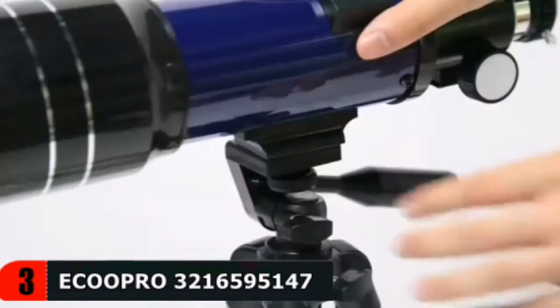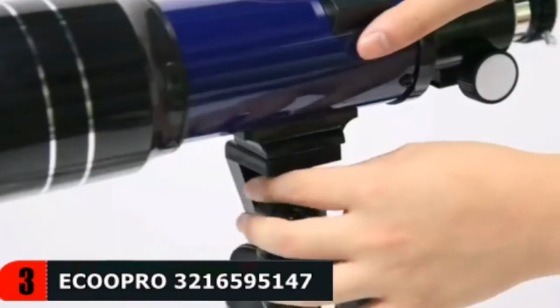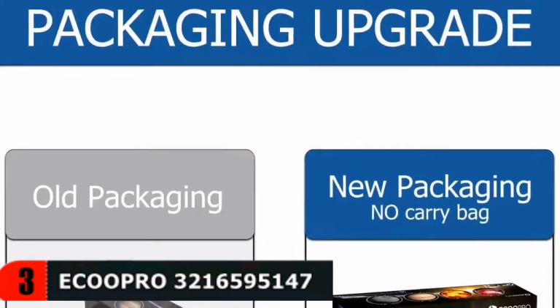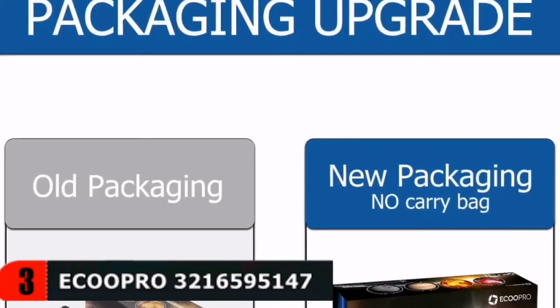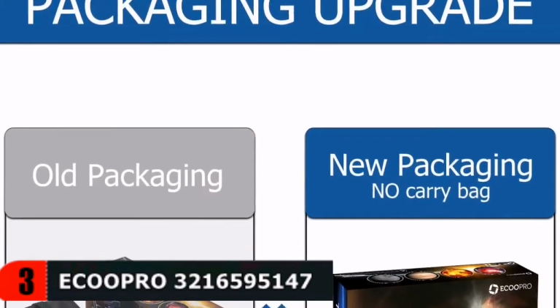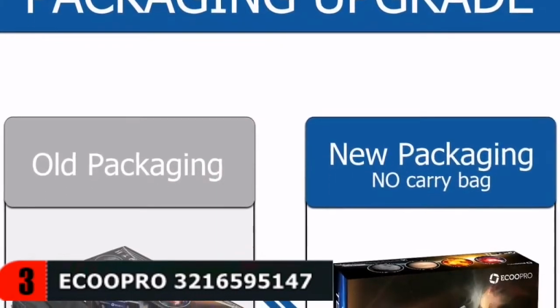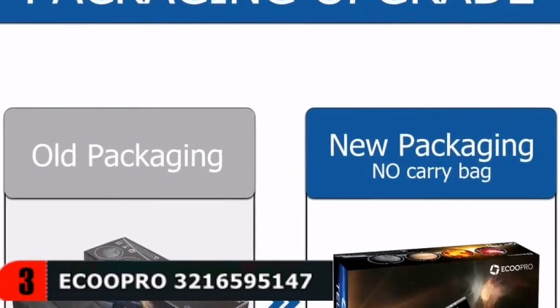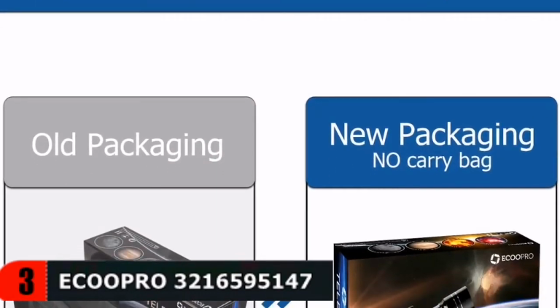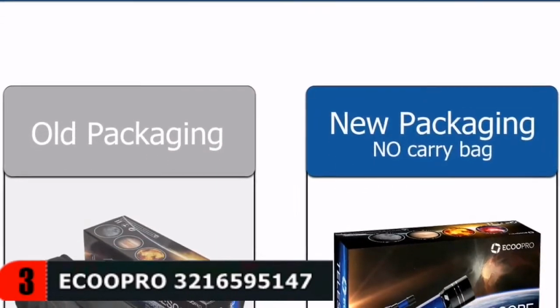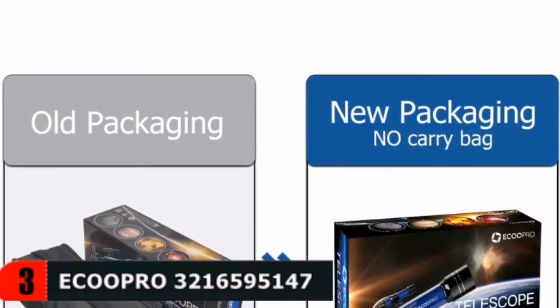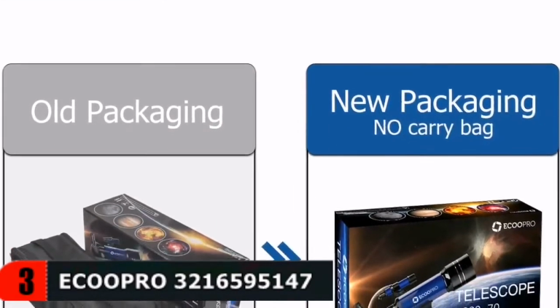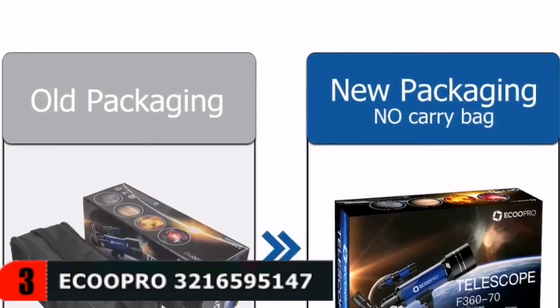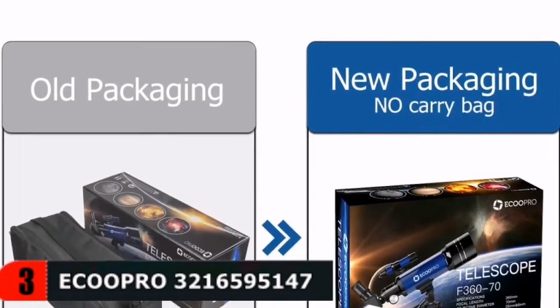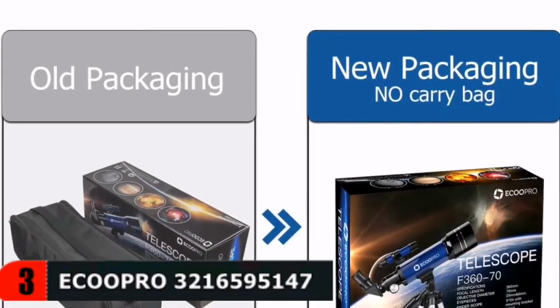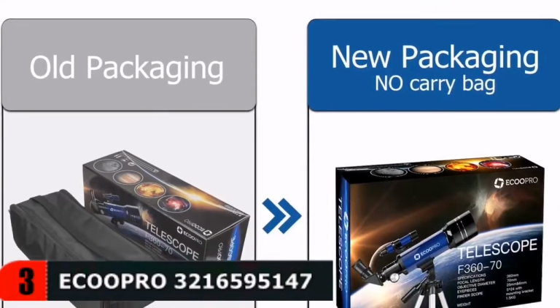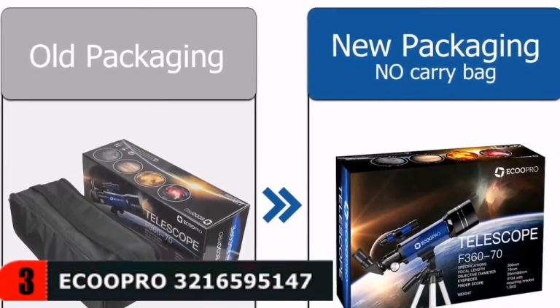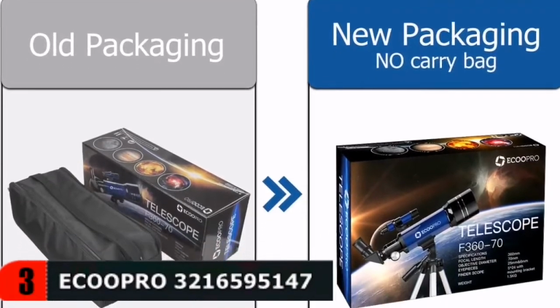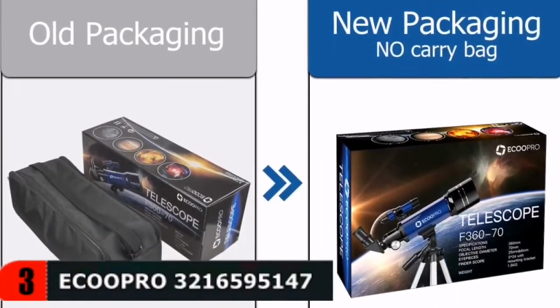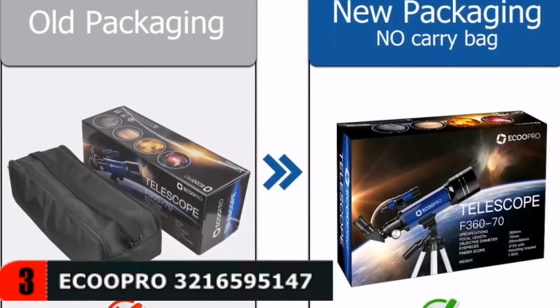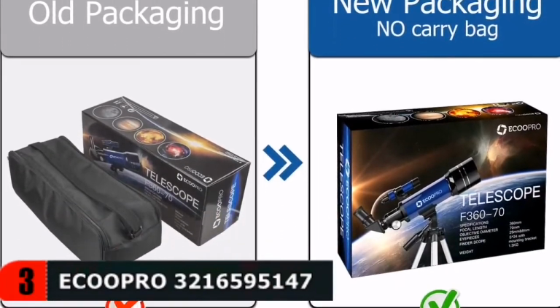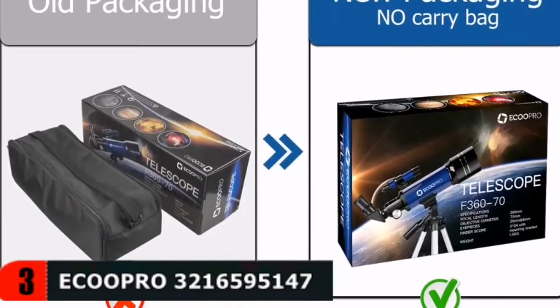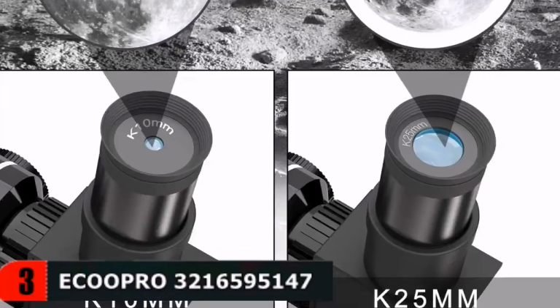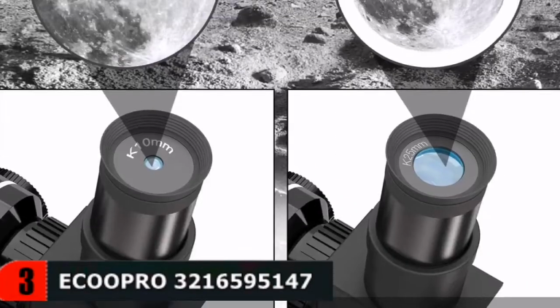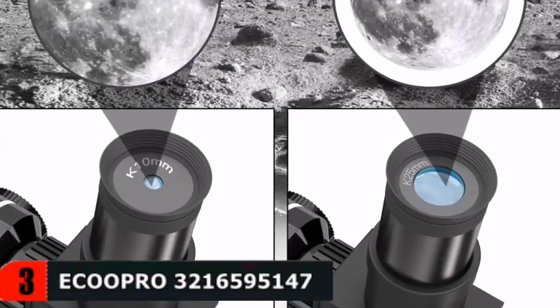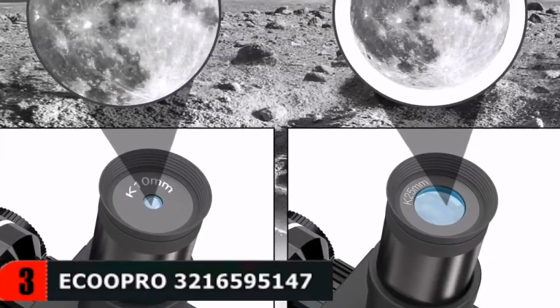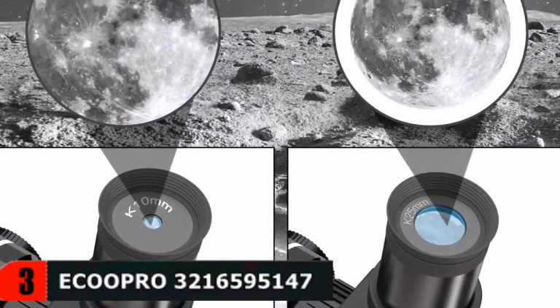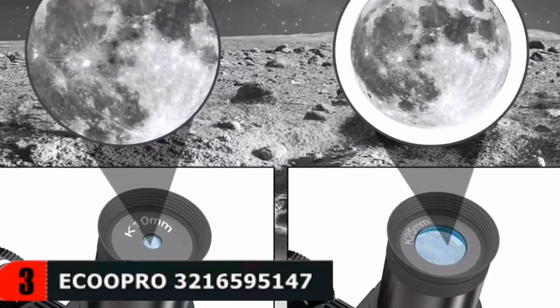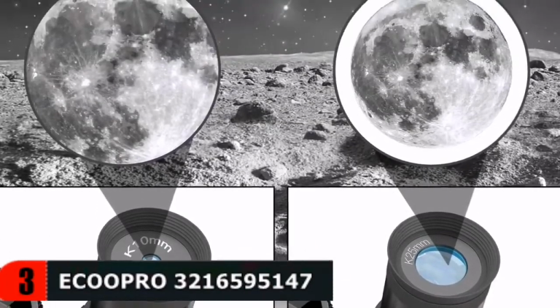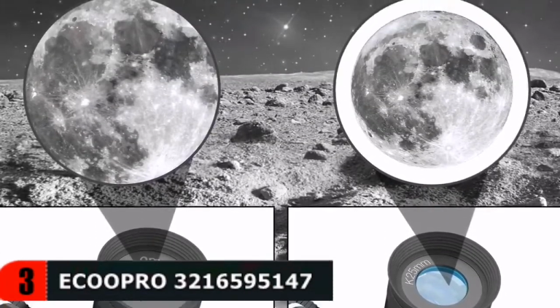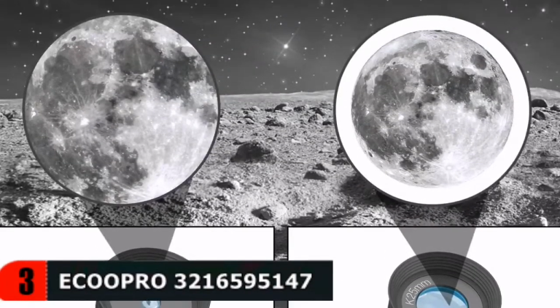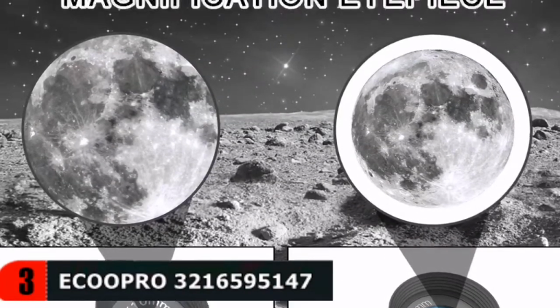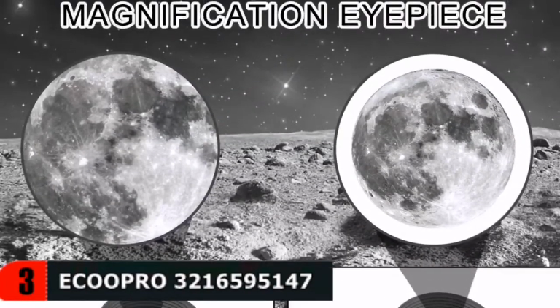No tools required for quick setup and easy object finding, making it the perfect telescope gift for kids and astronomy beginners. For more details, let's watch more.